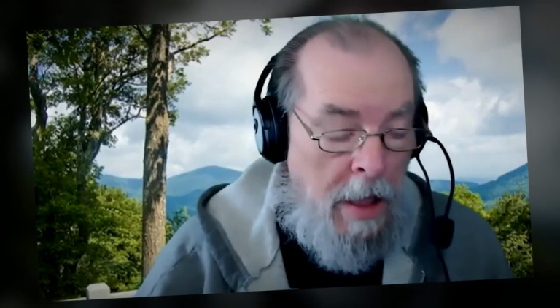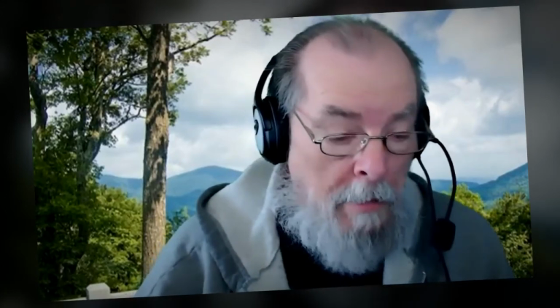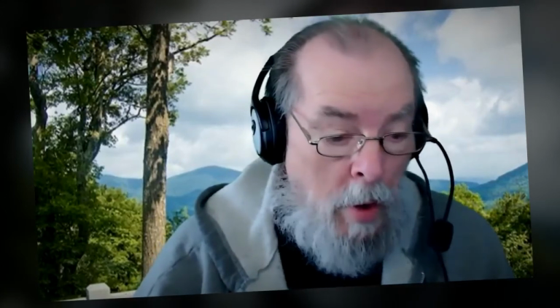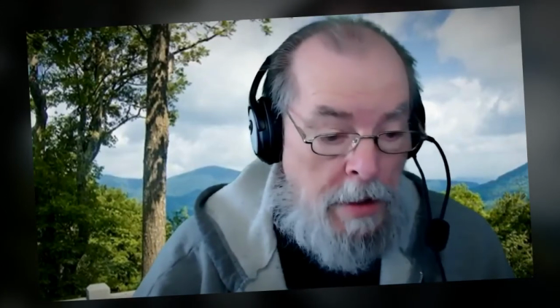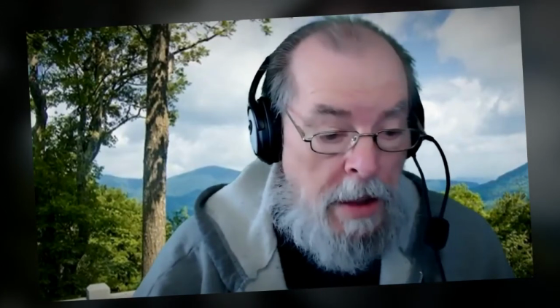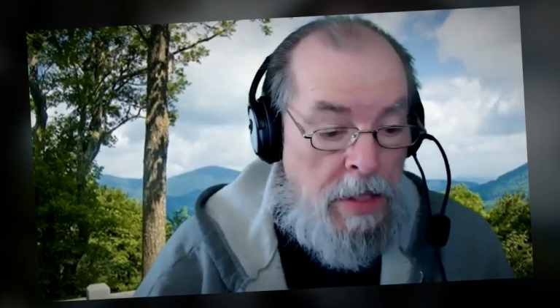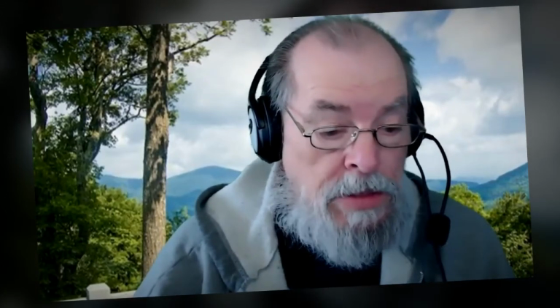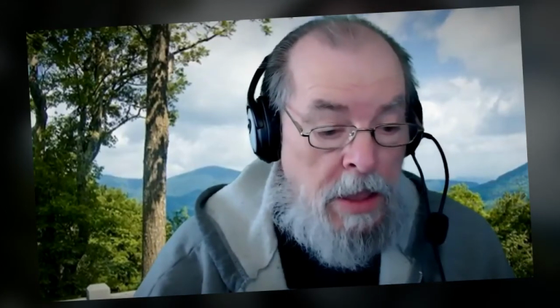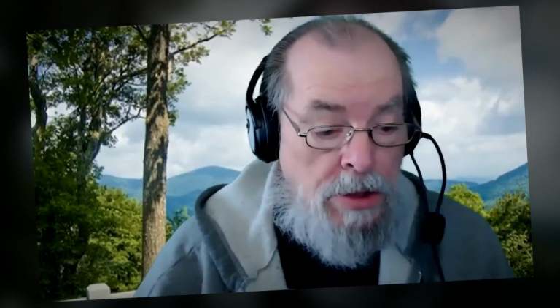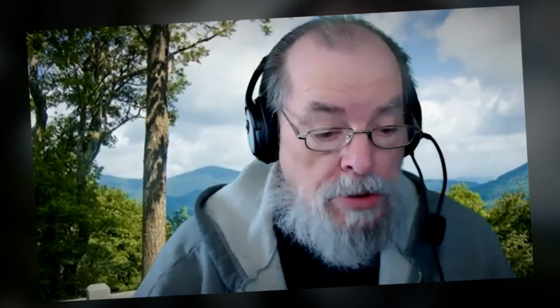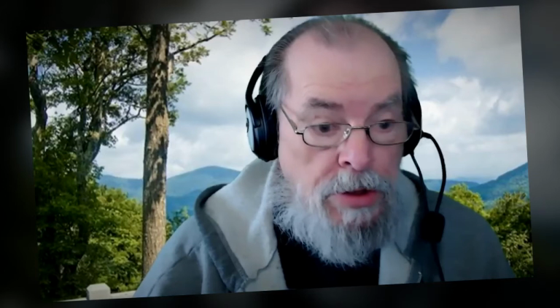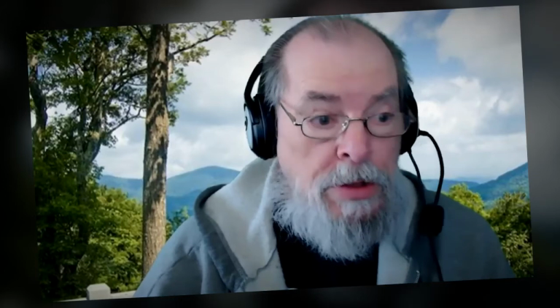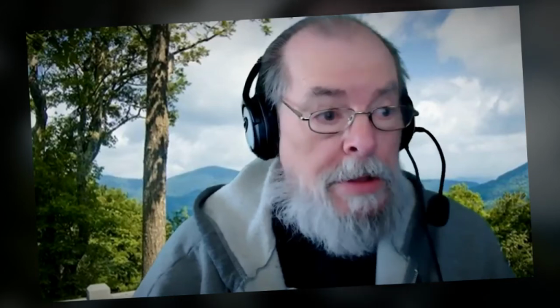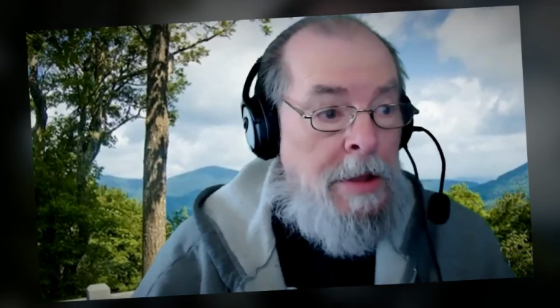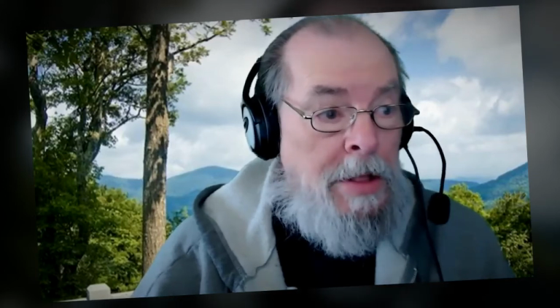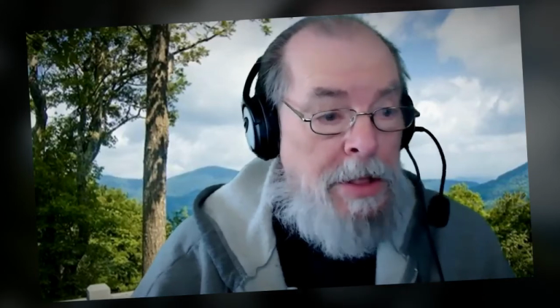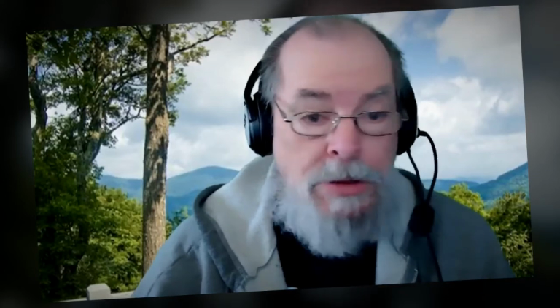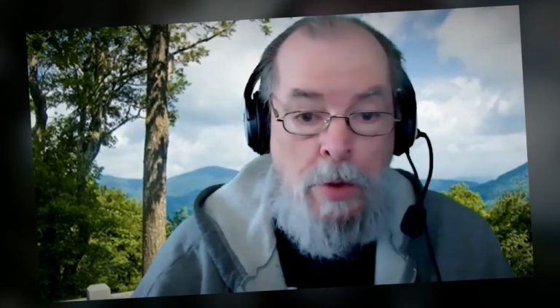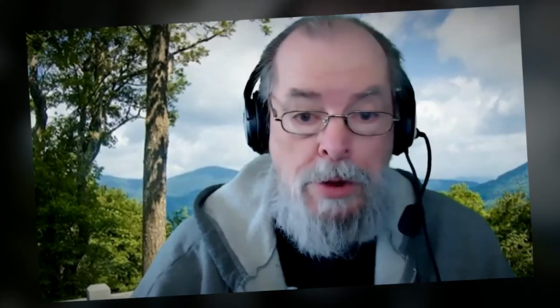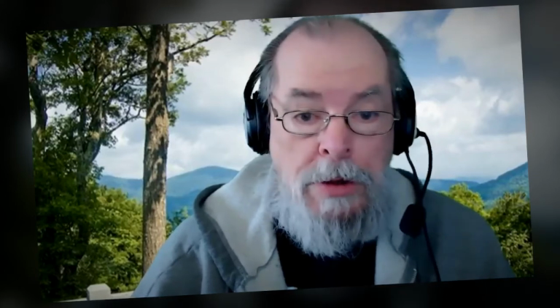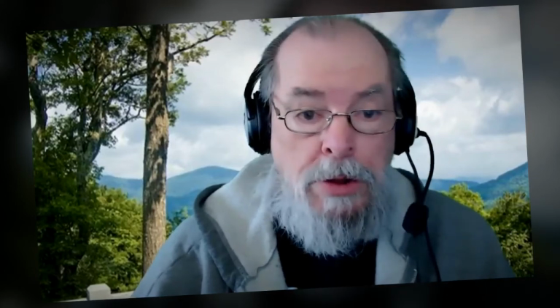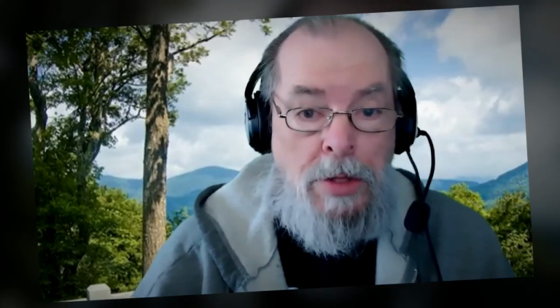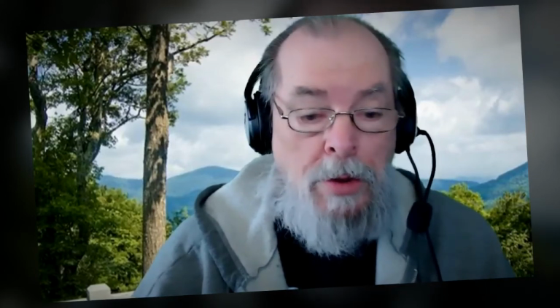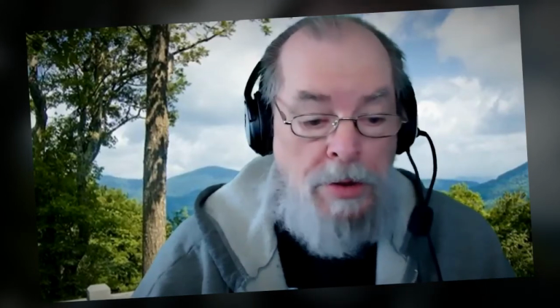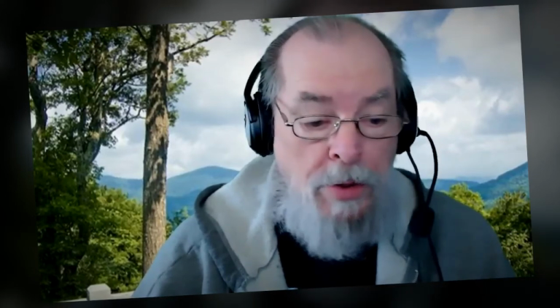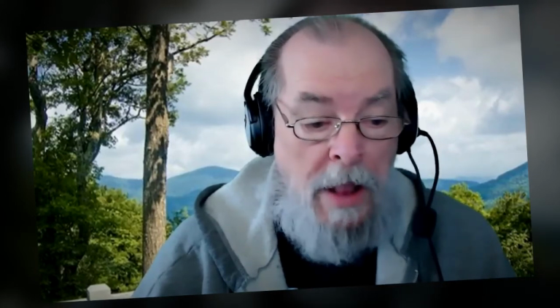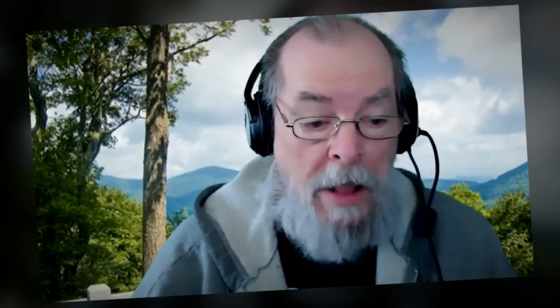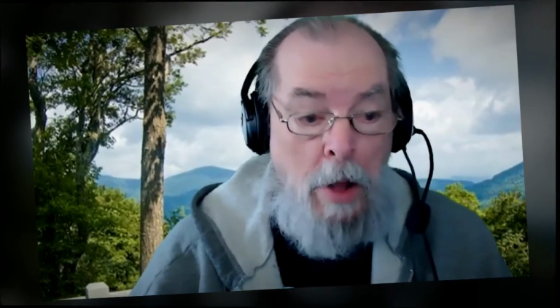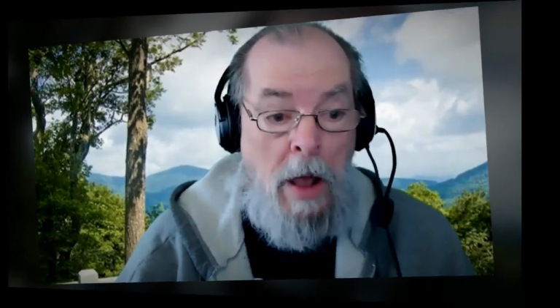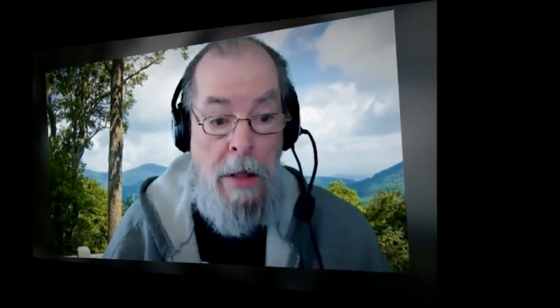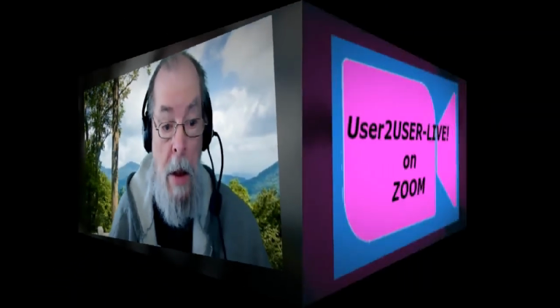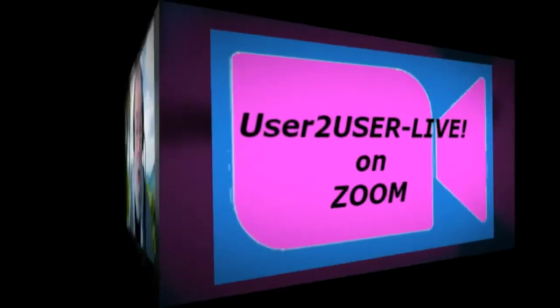Now I'm going to end this test. This is what you can do with the green screen and no lighting at all.